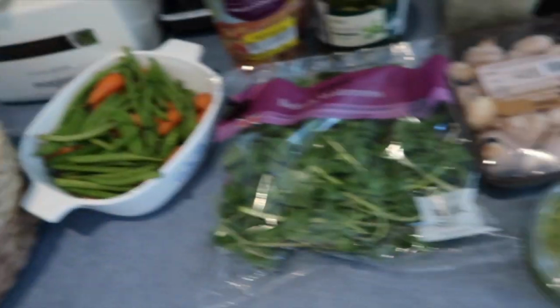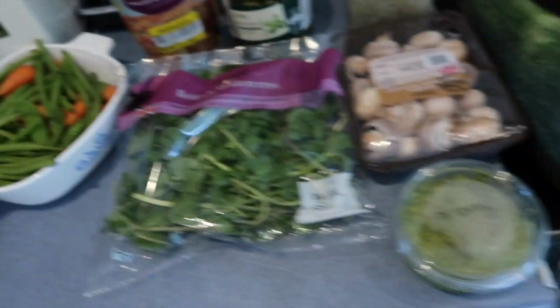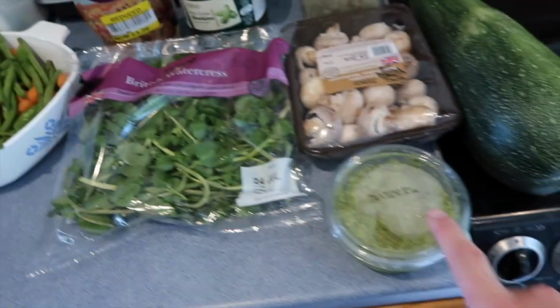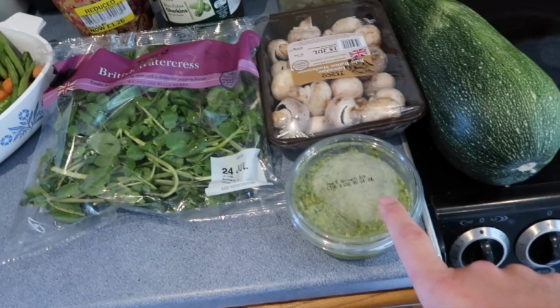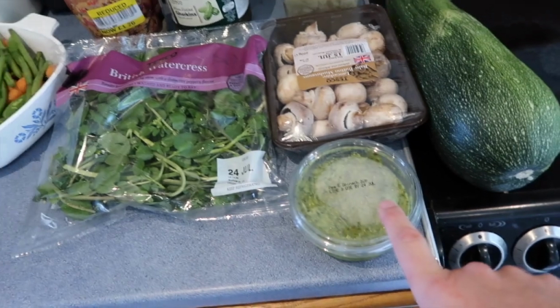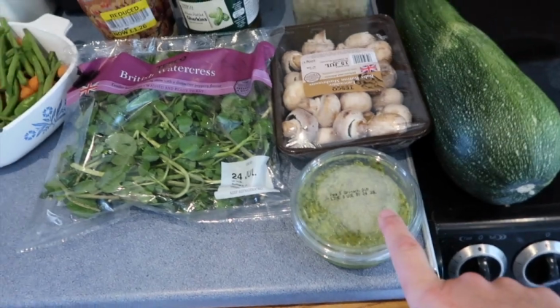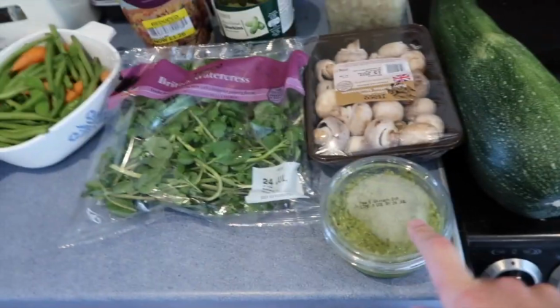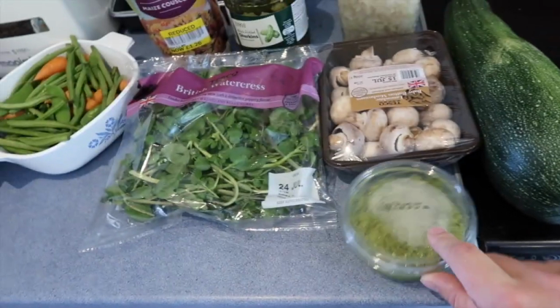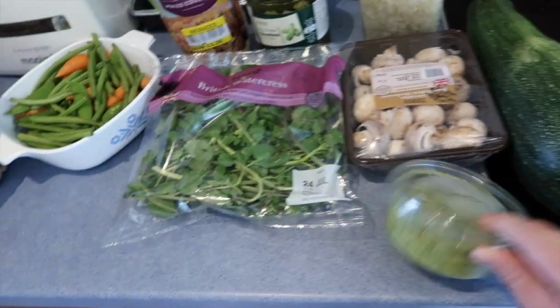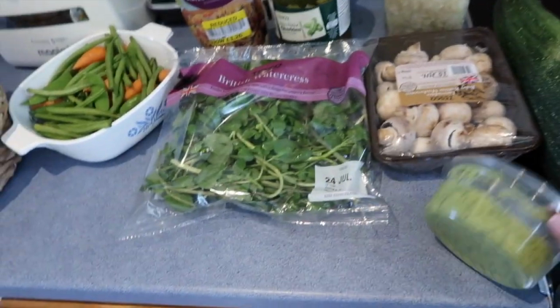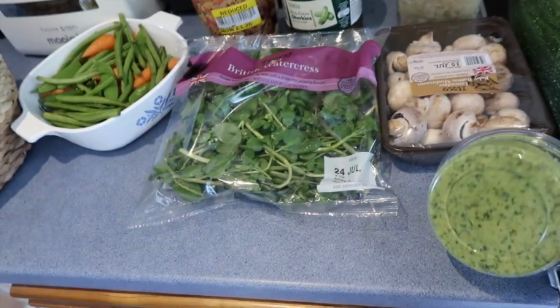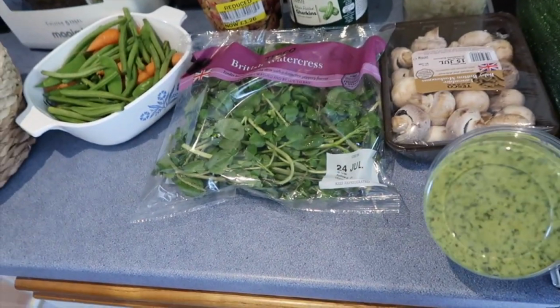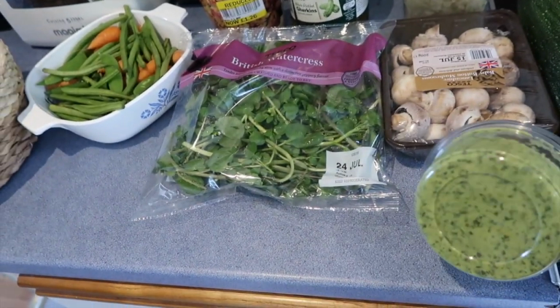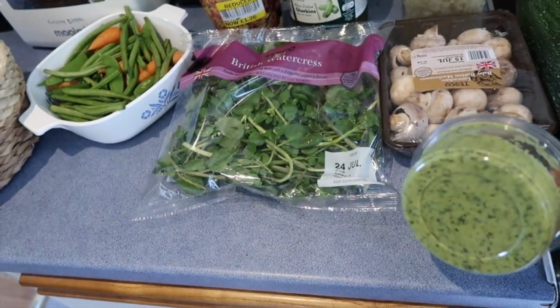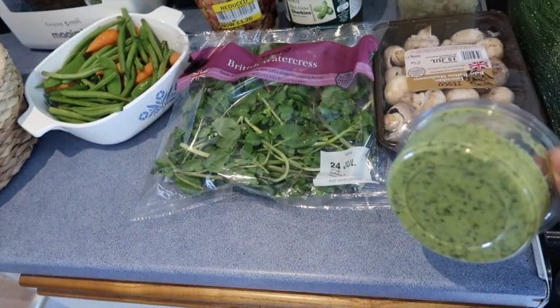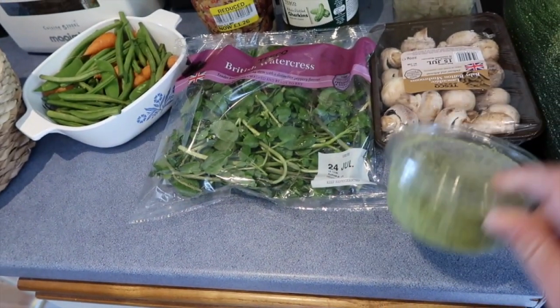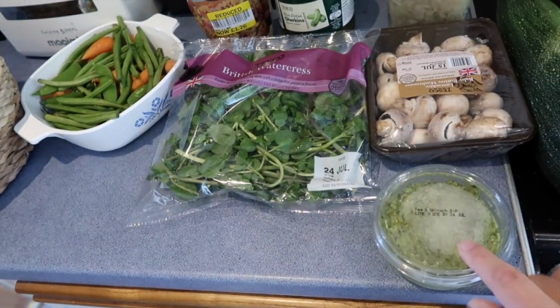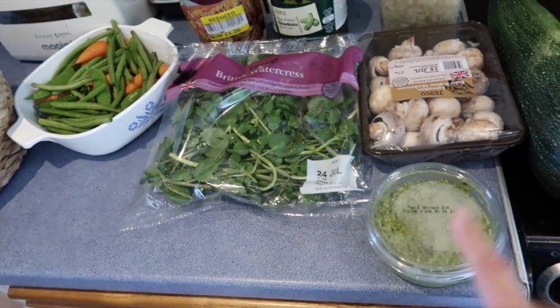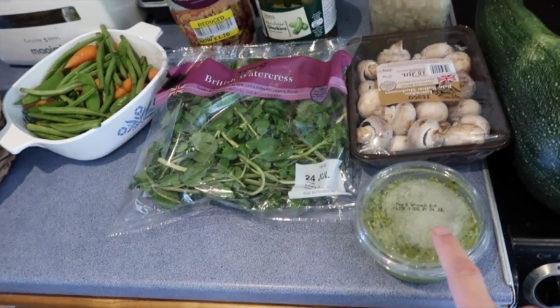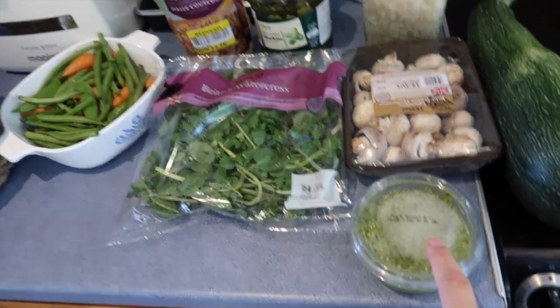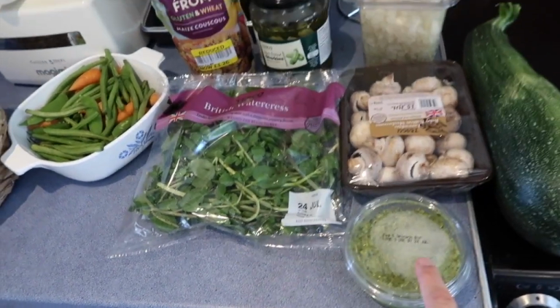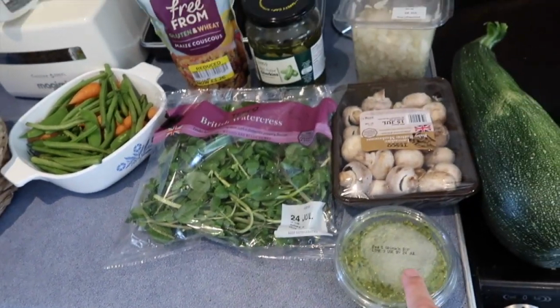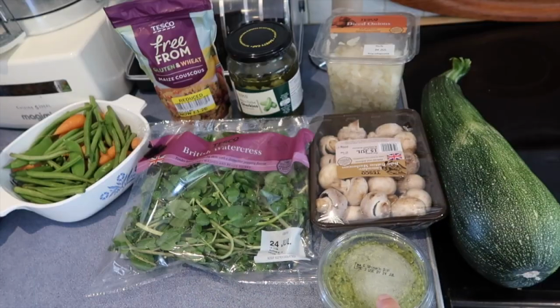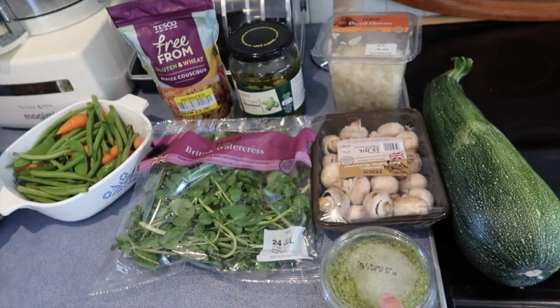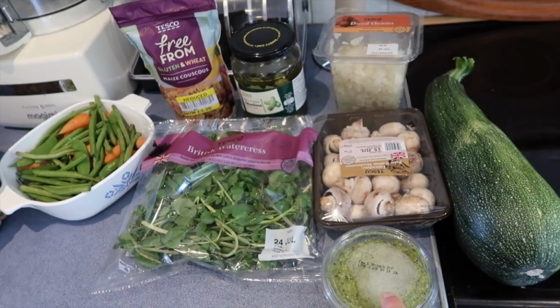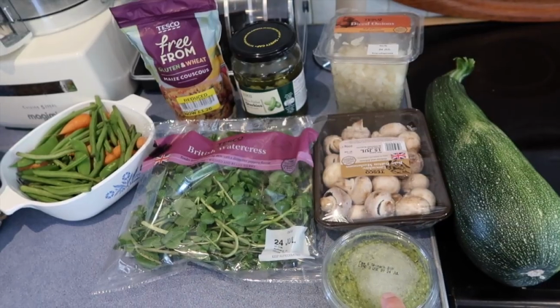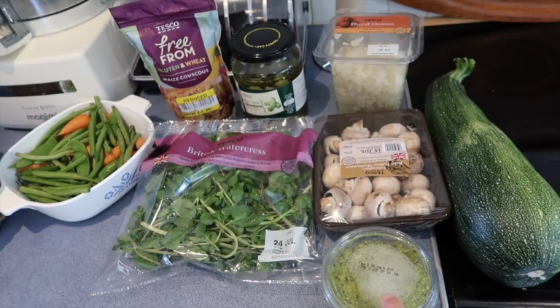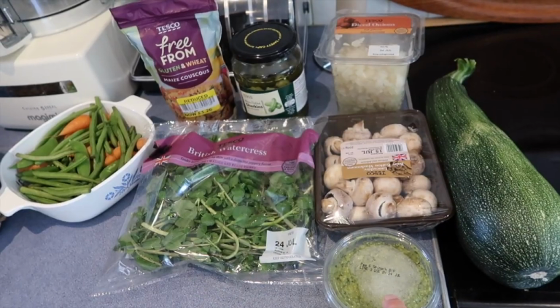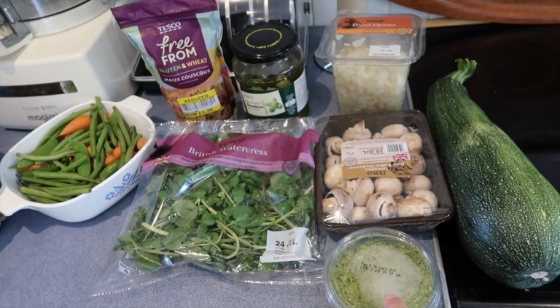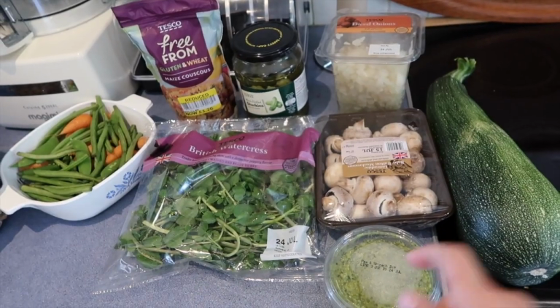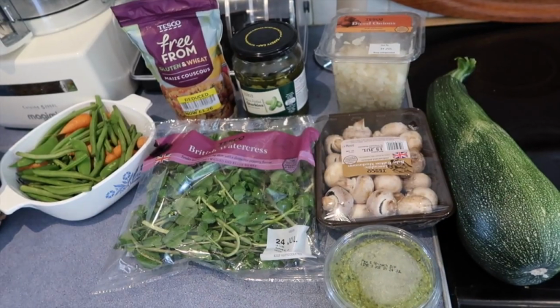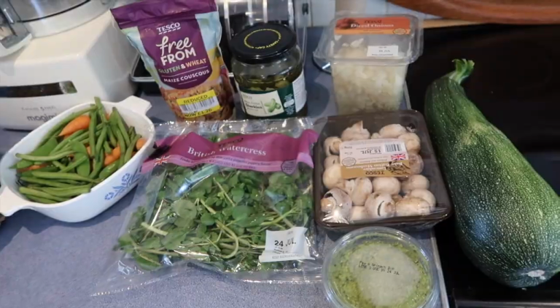And I've also got this sort of leftover pea and spinach pesto. Ready, steady, cook.